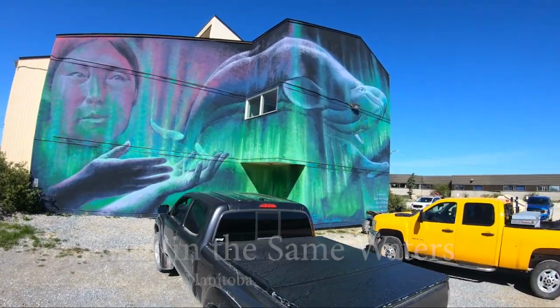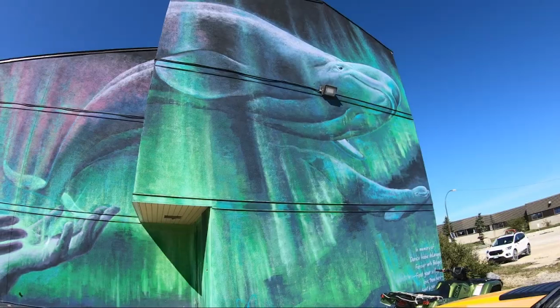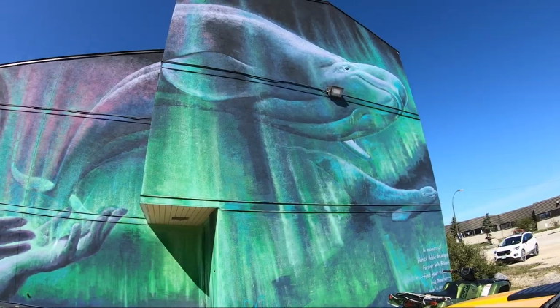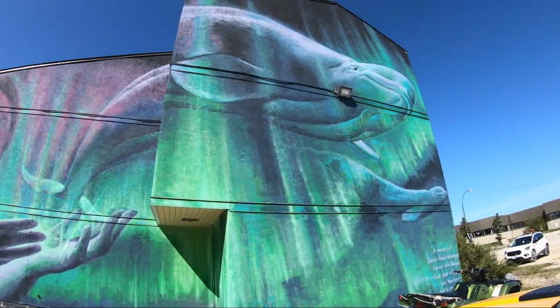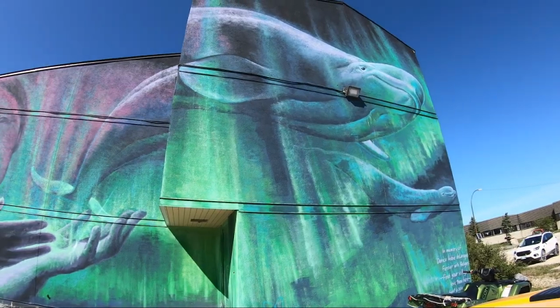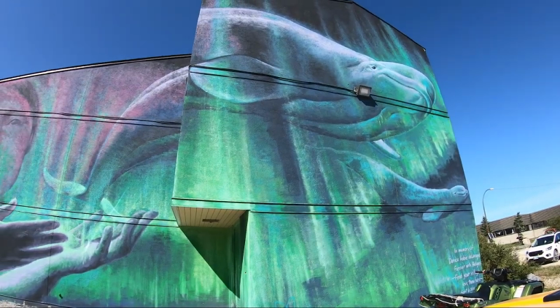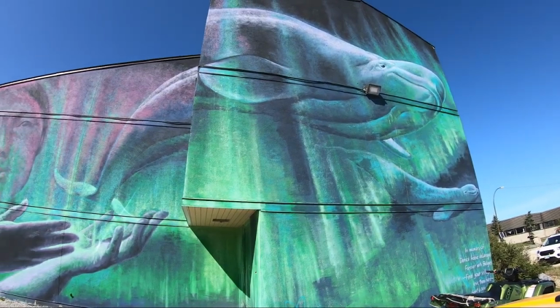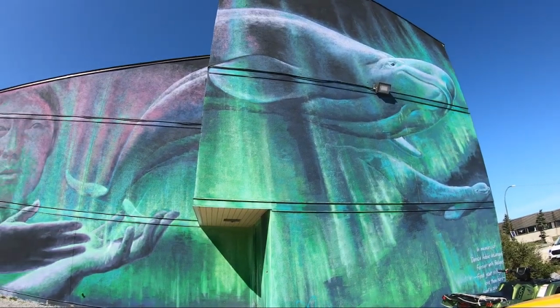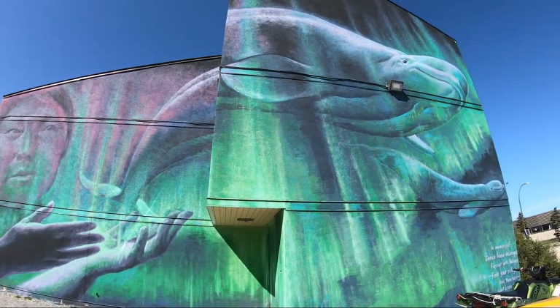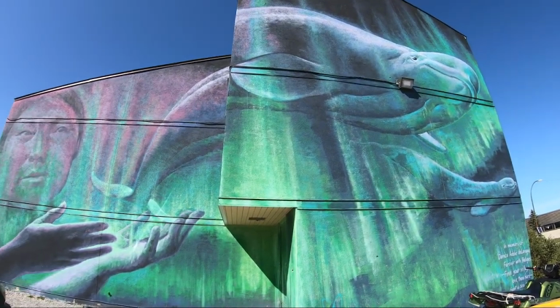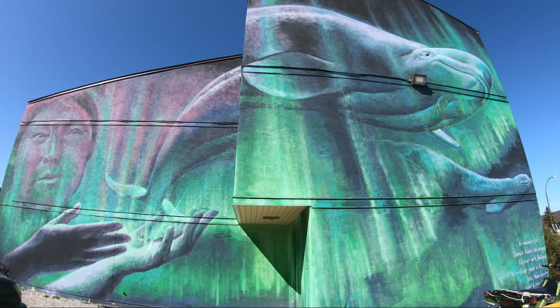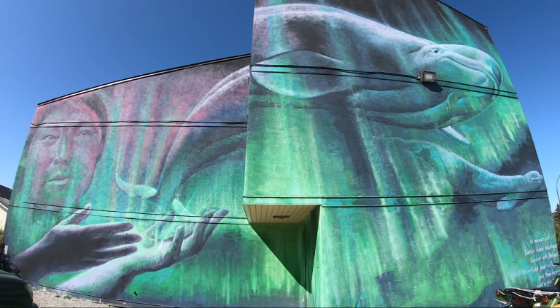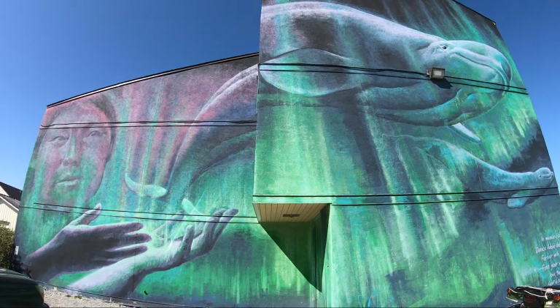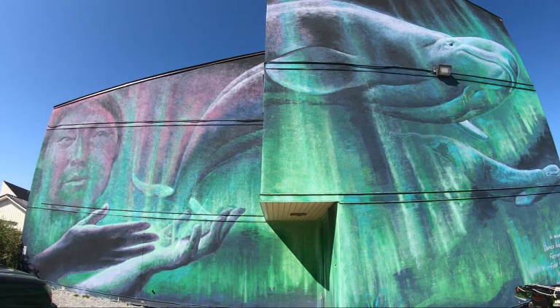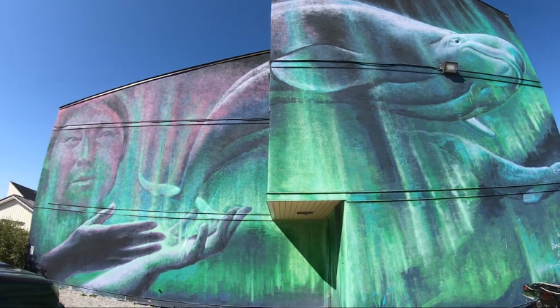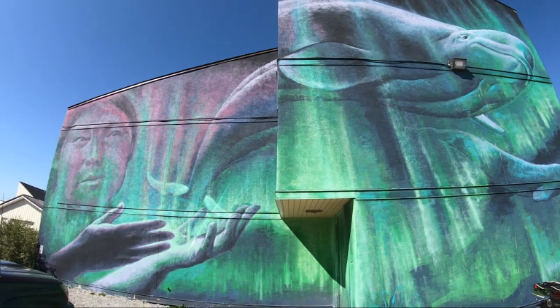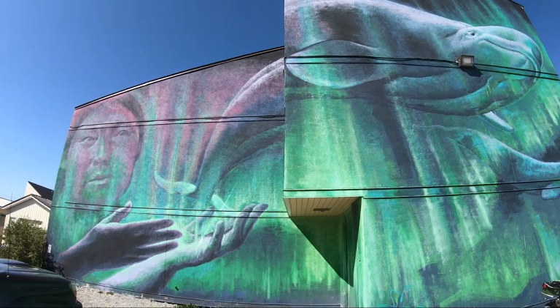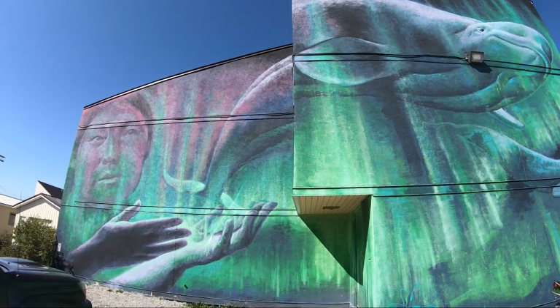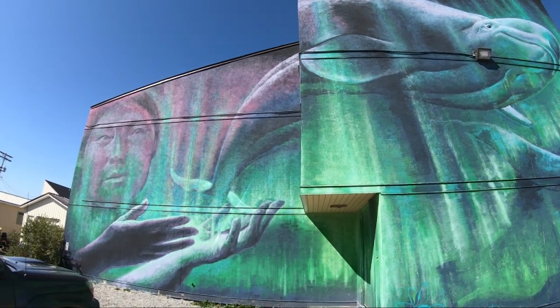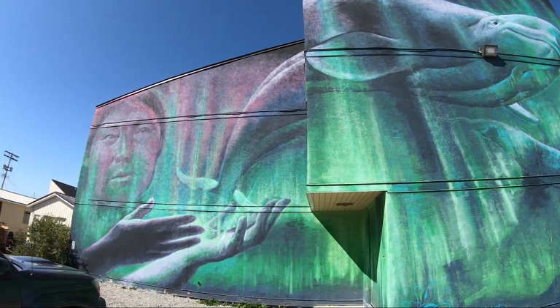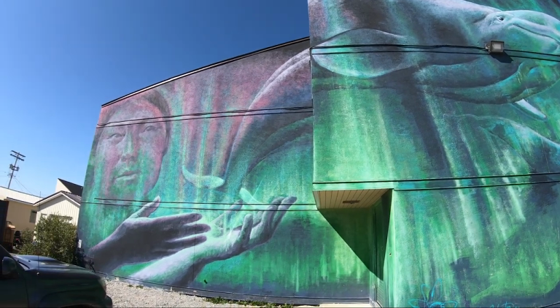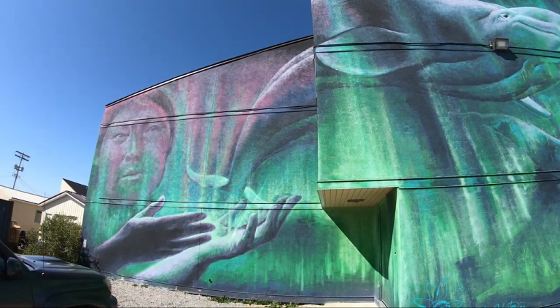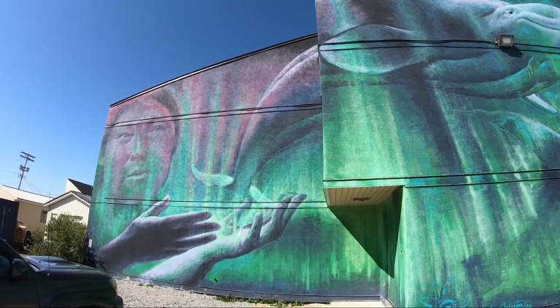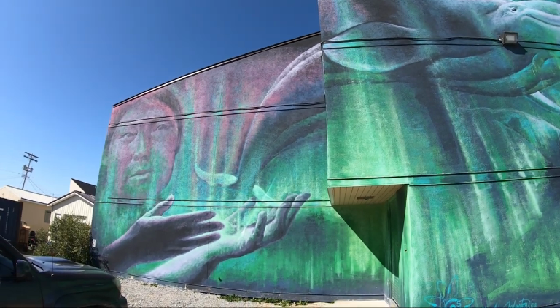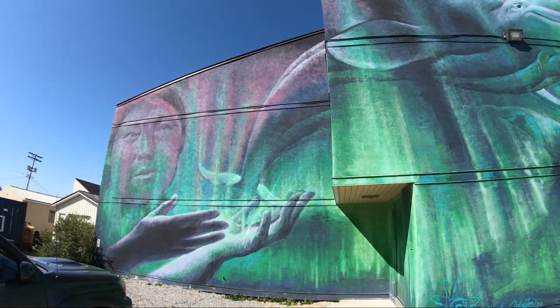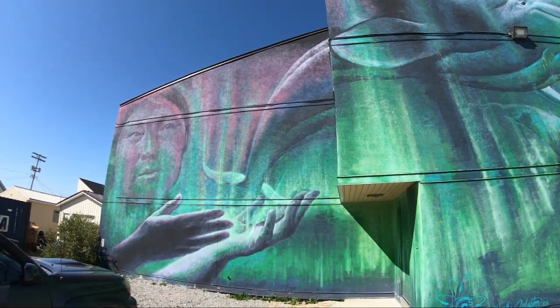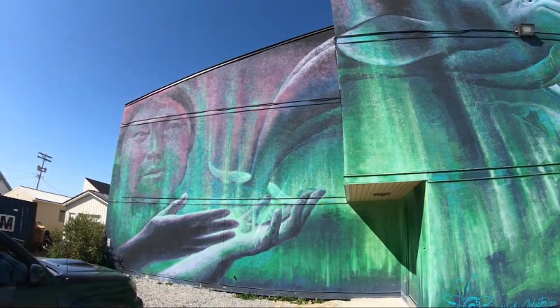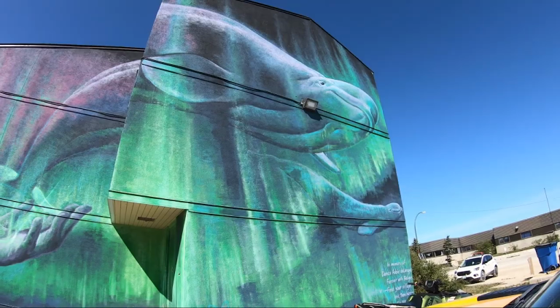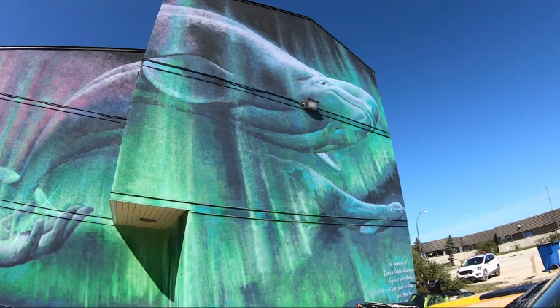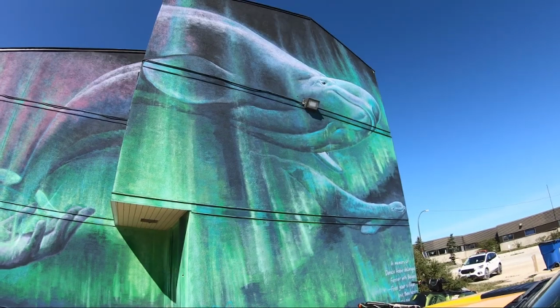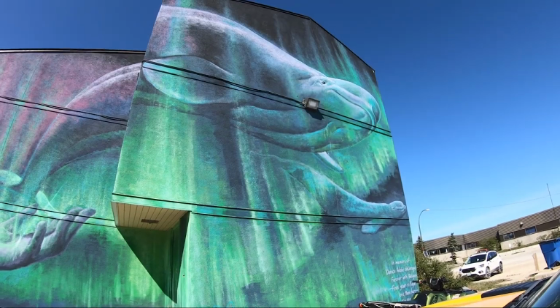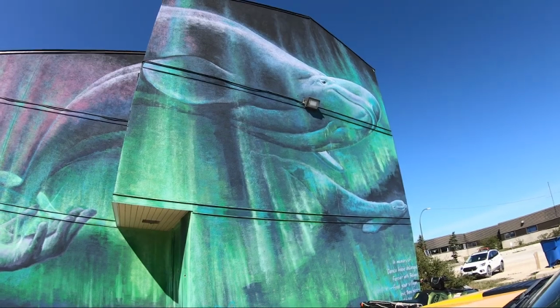This mural tries to portray the connection between the spirits of the water, sky, and earth.